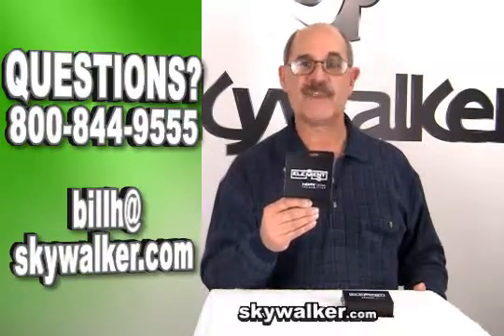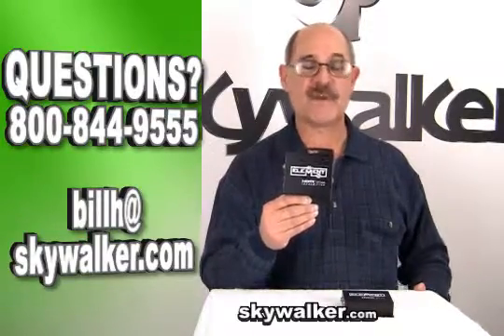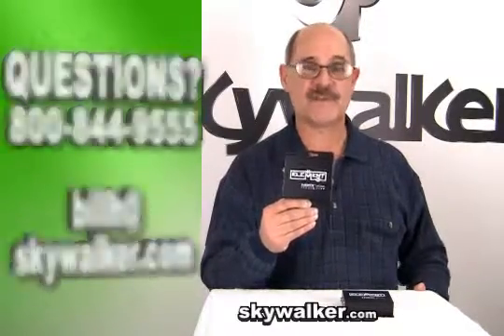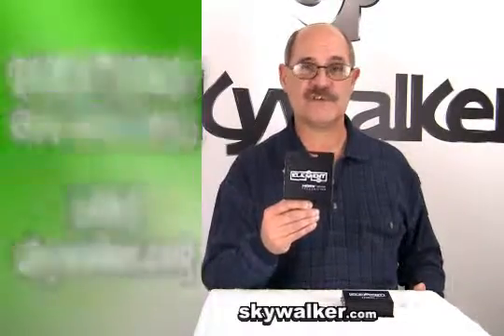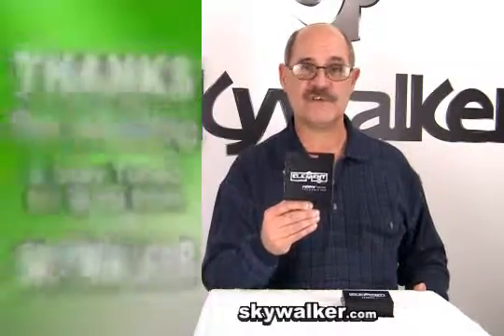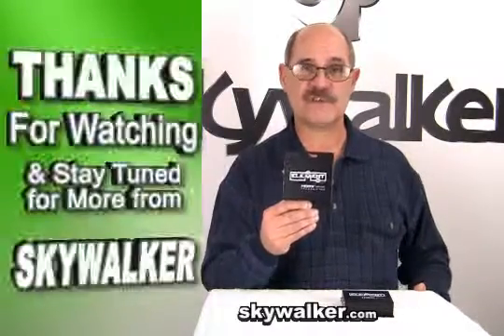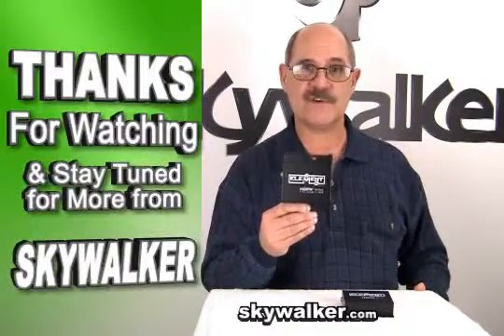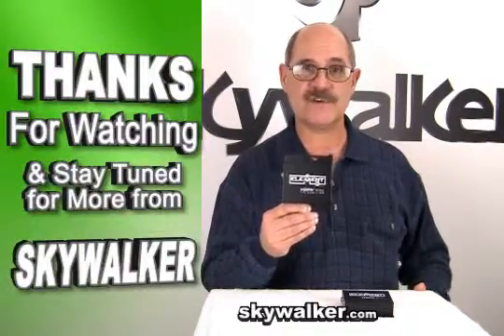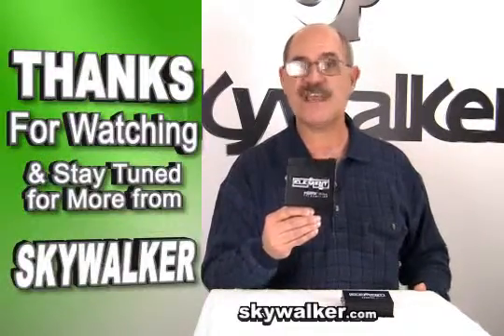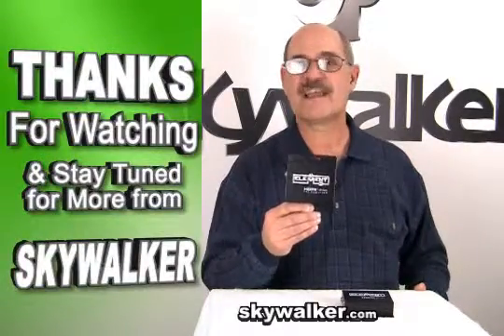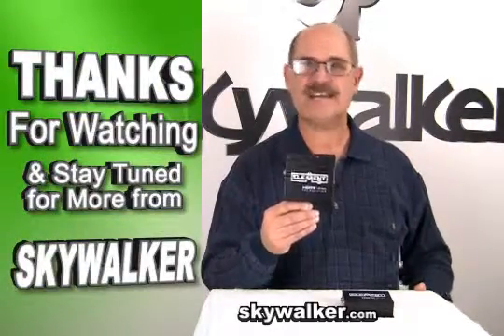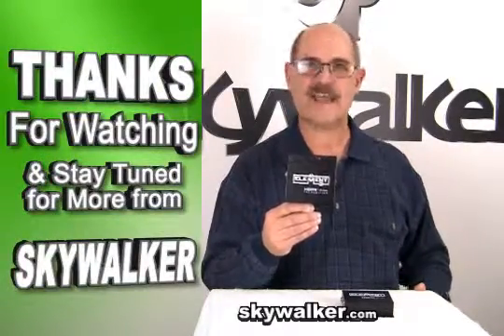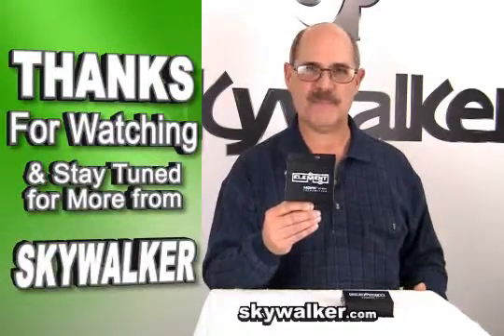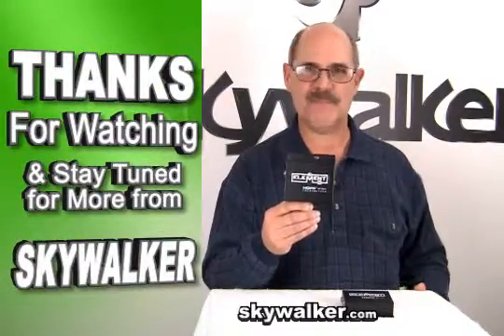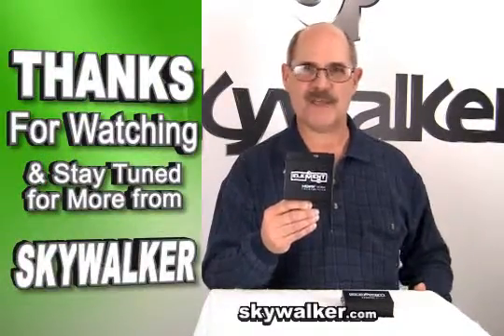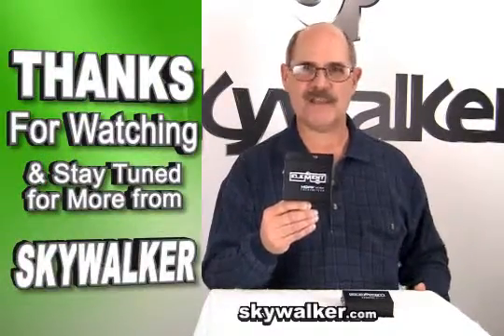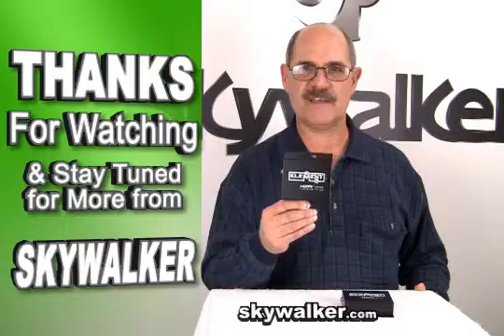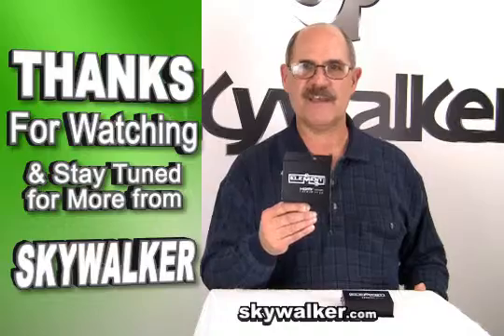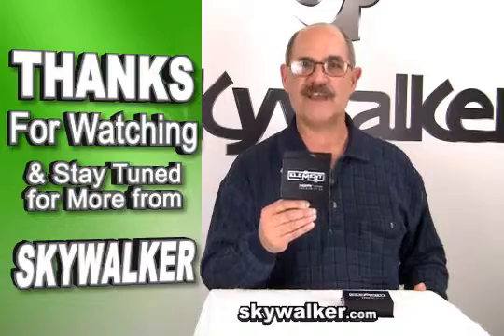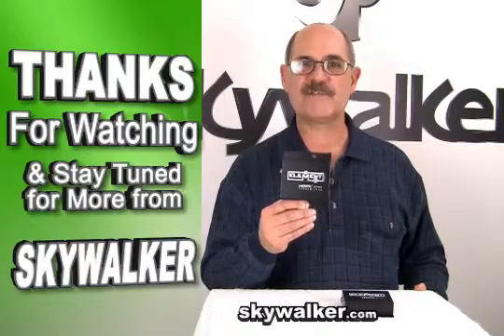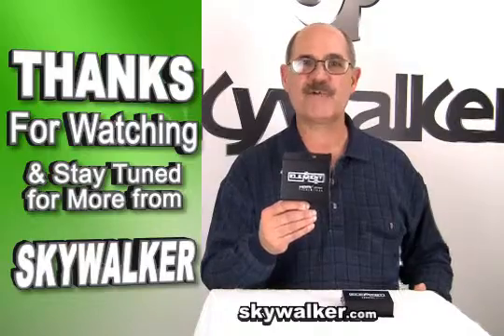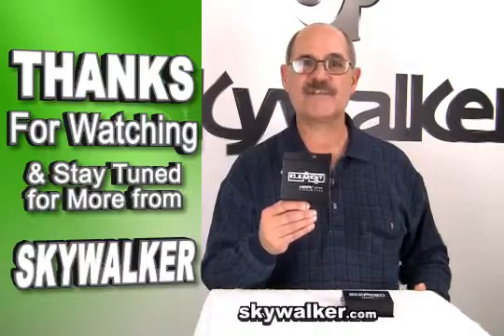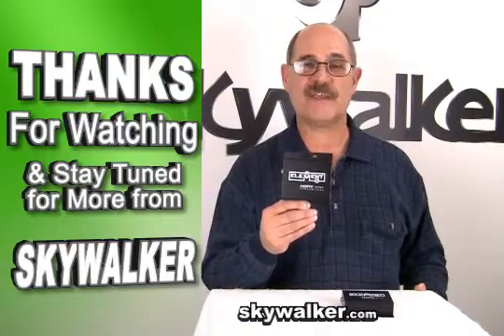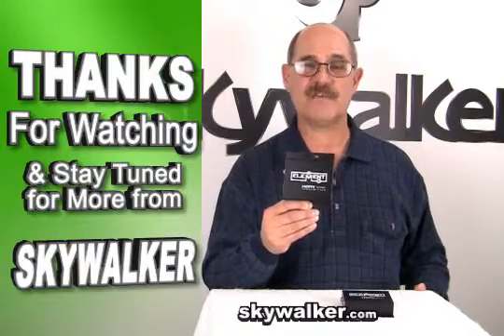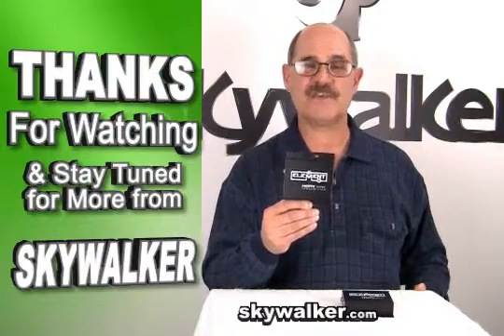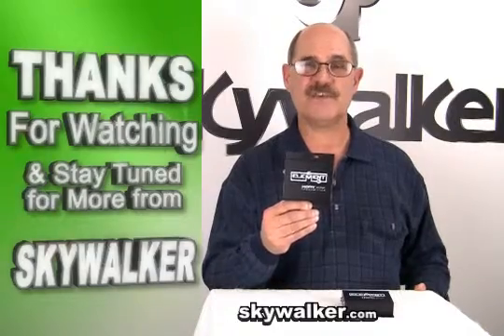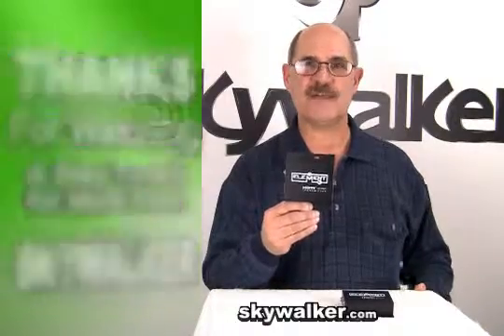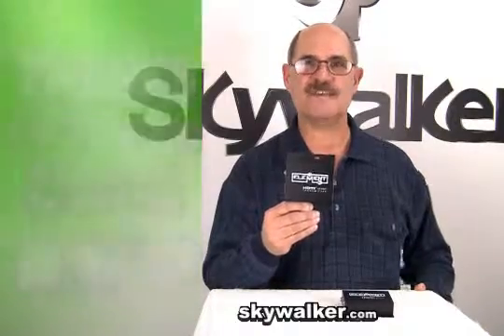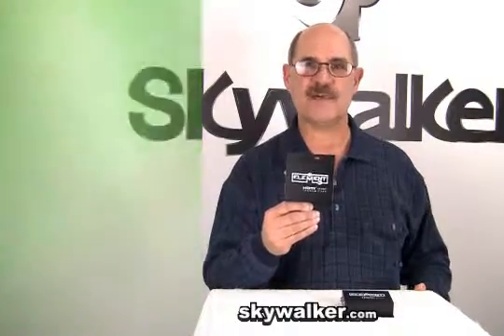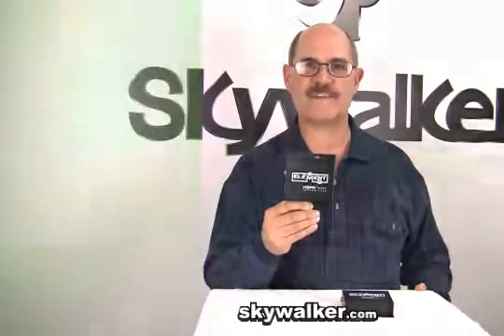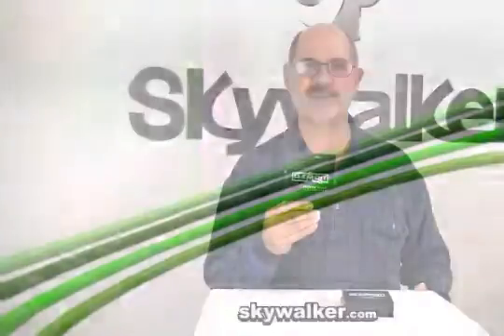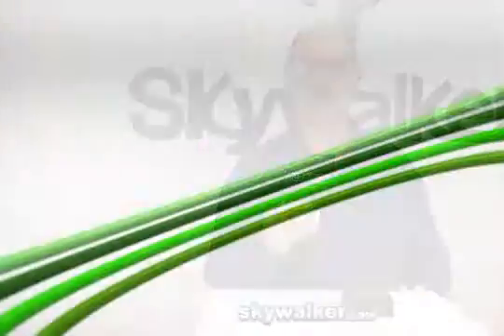Questions or concerns? Contact me directly. Thanks for watching and we'll see you next time on Skywalker.